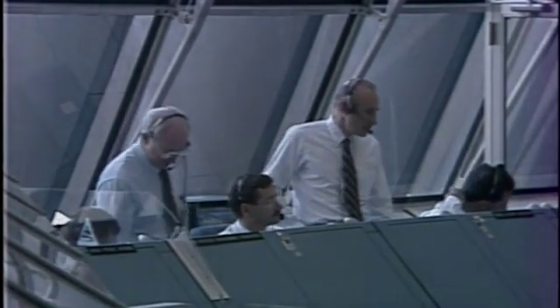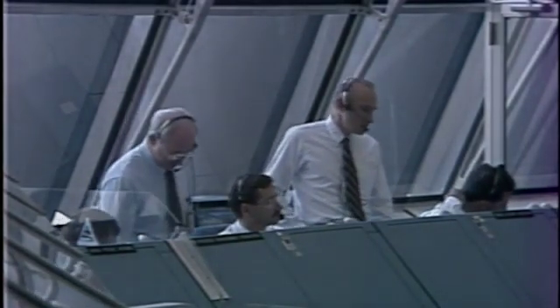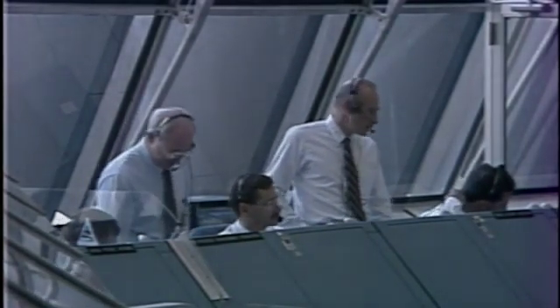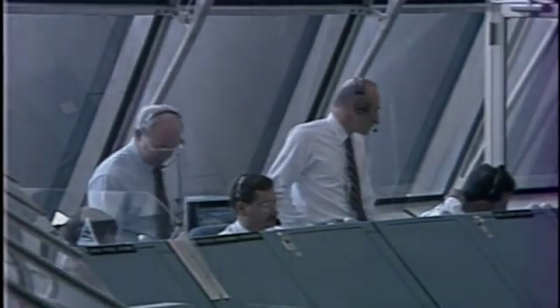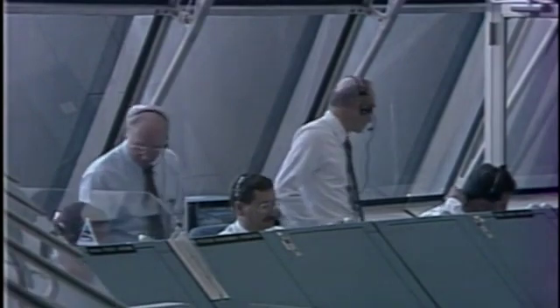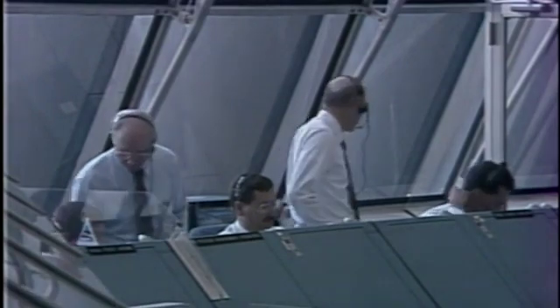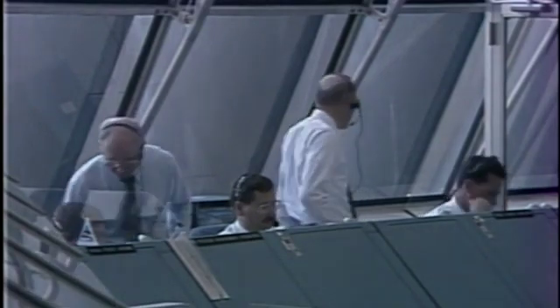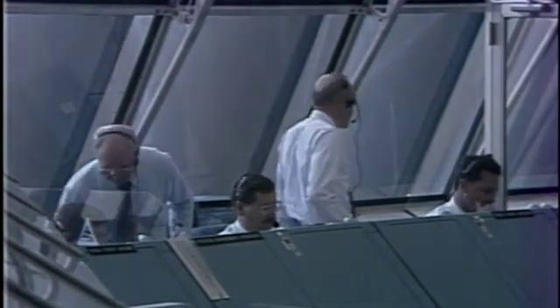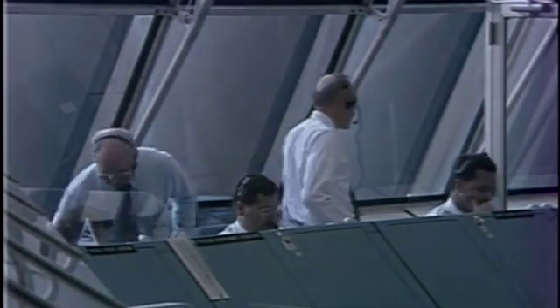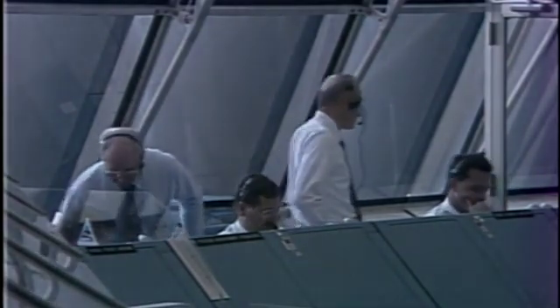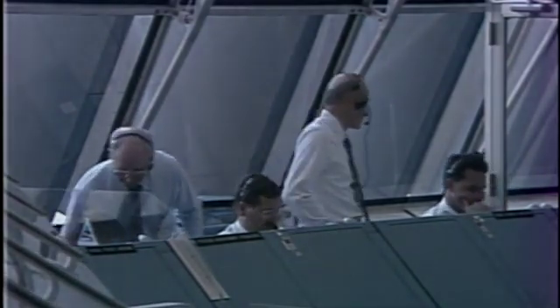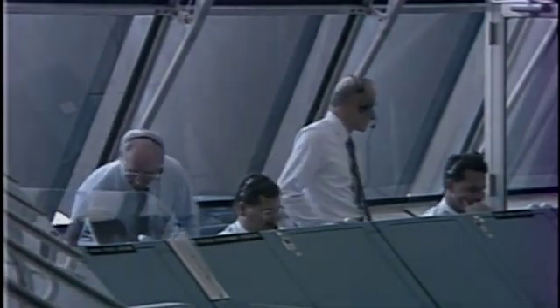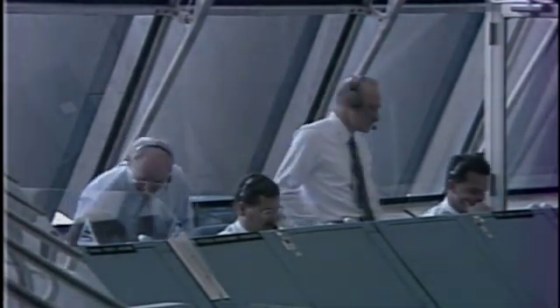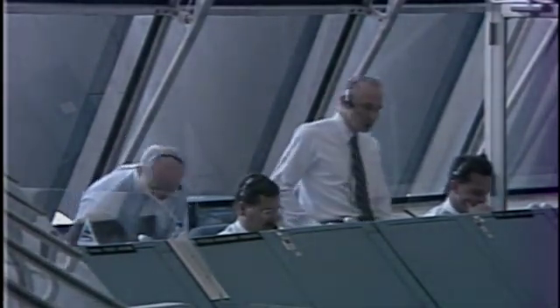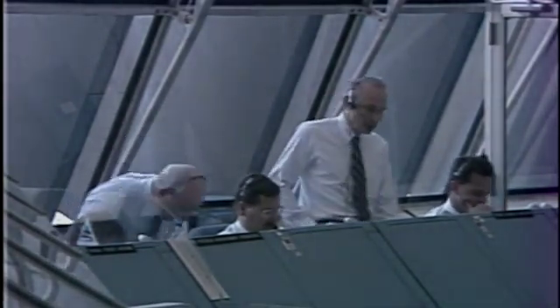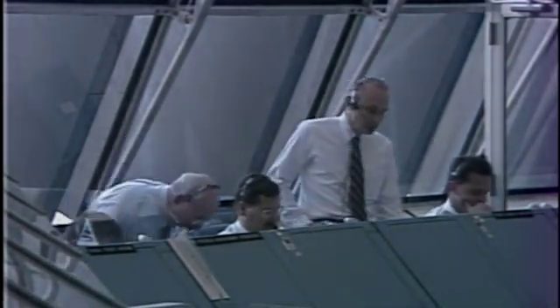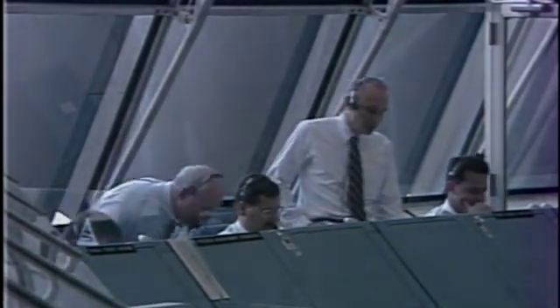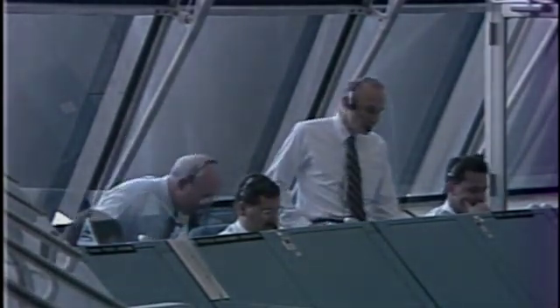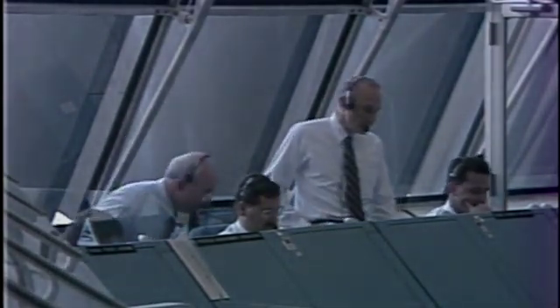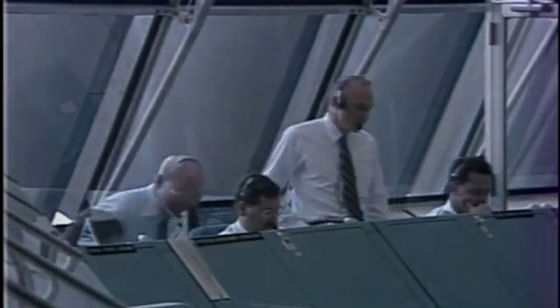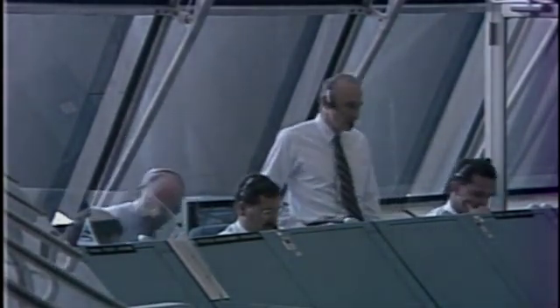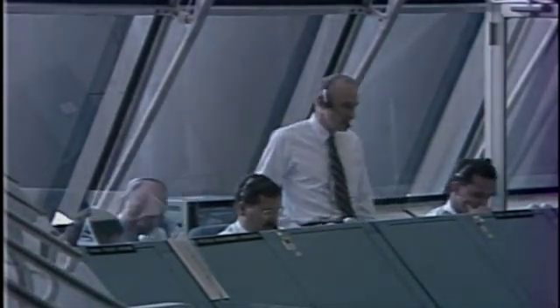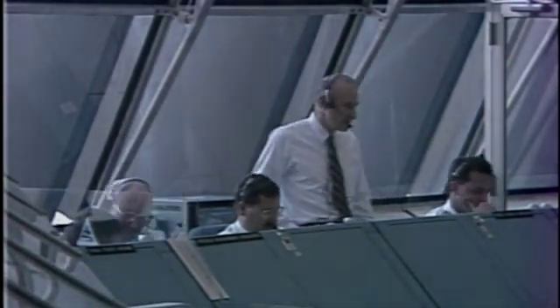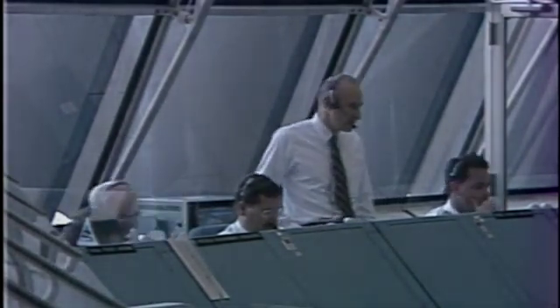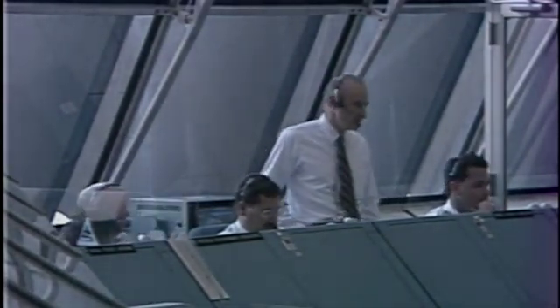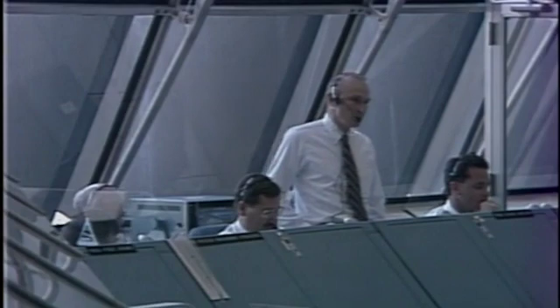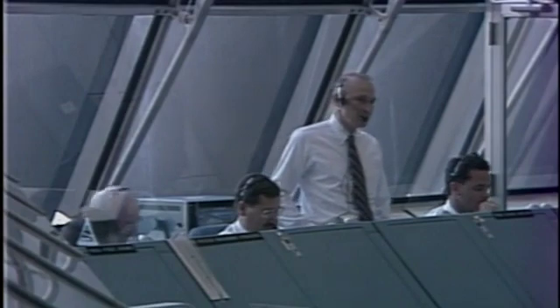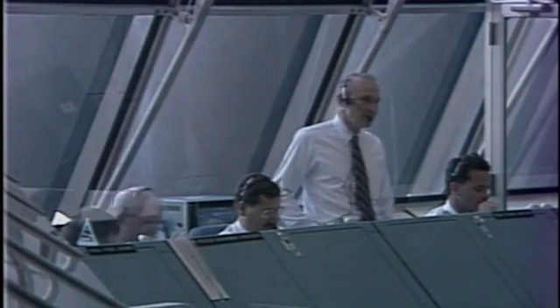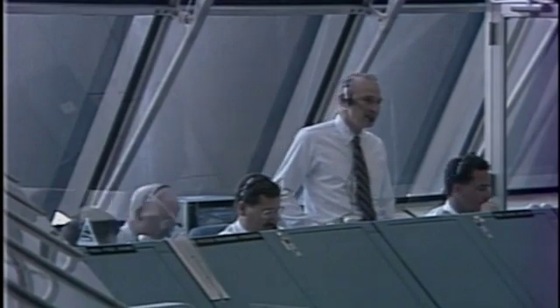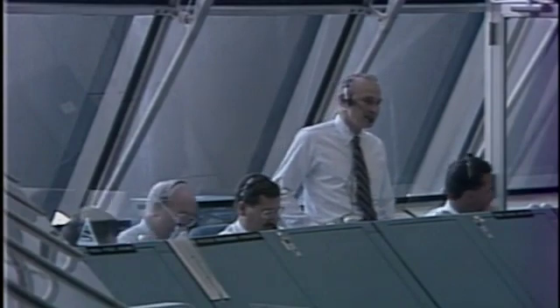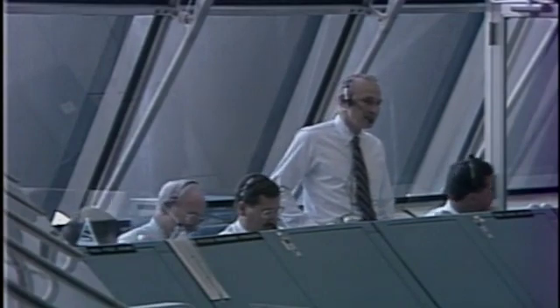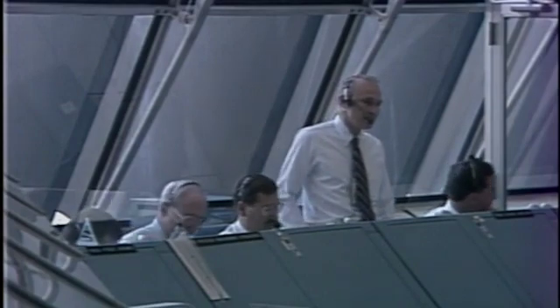Well, we've been here before. Maybe today we'll get to where we should be, which is on orbit. And TD, you have a go to proceed. I copy. Thank you, sir.